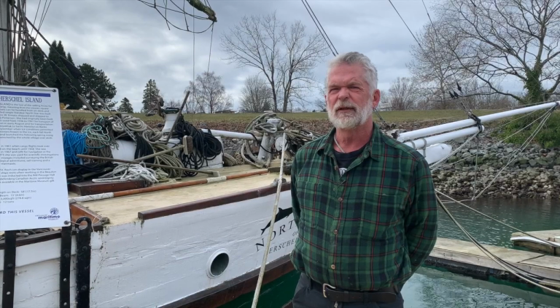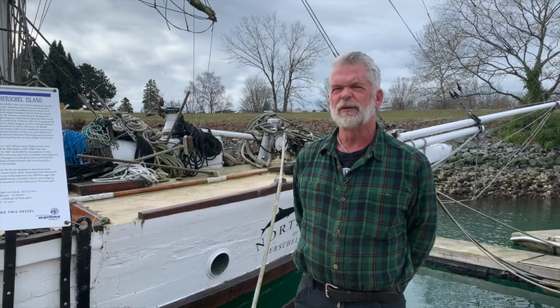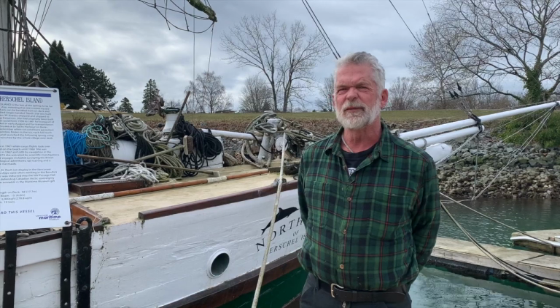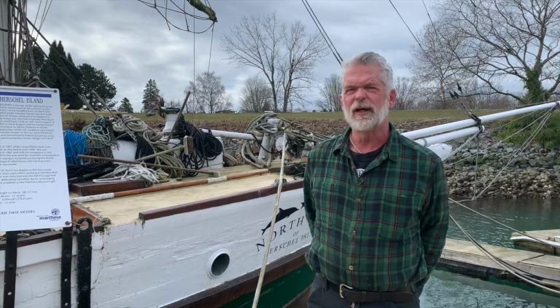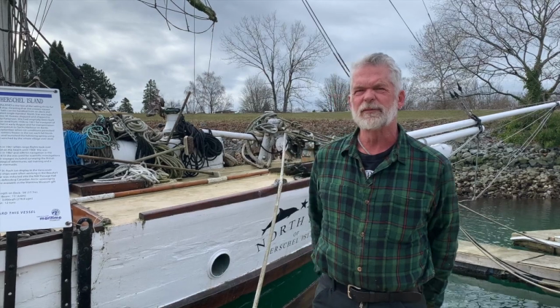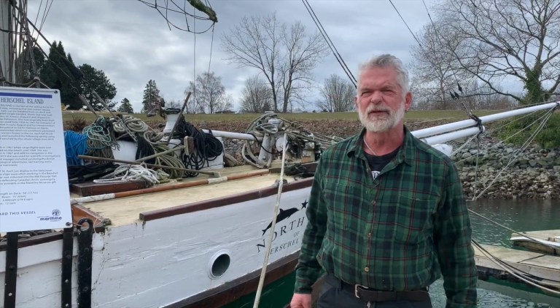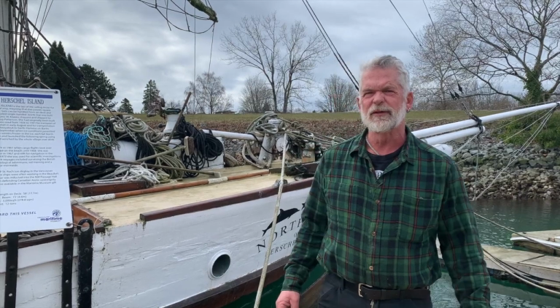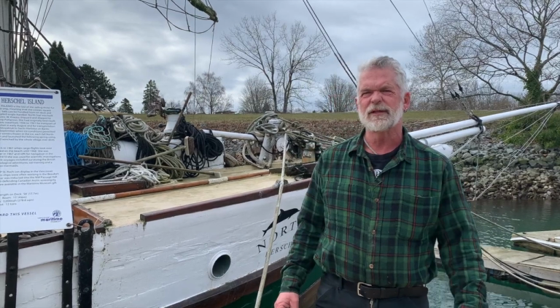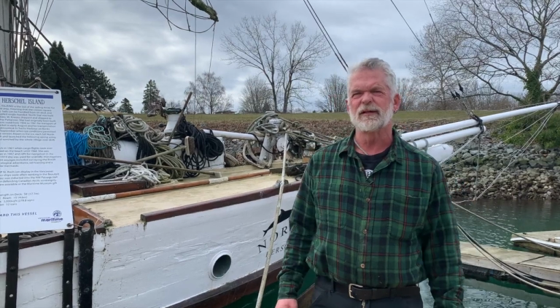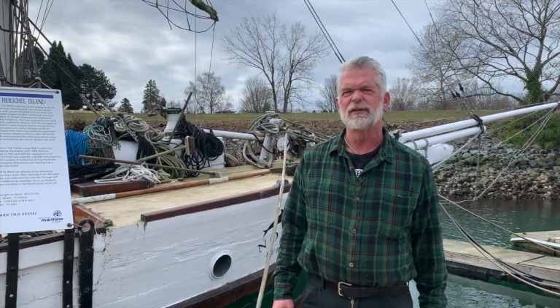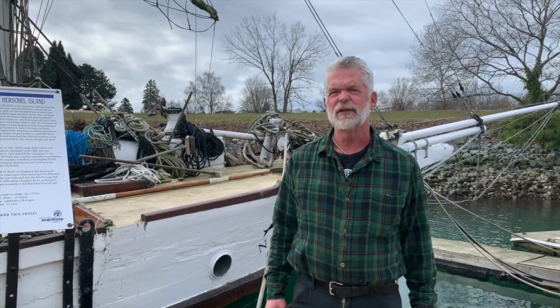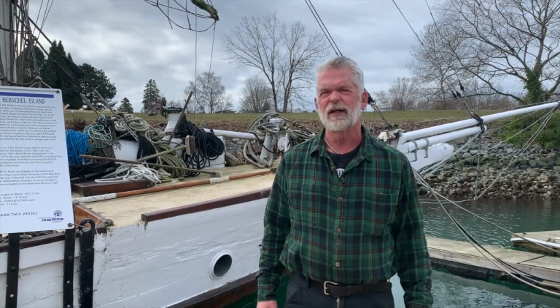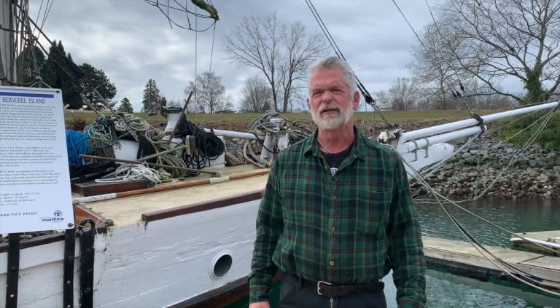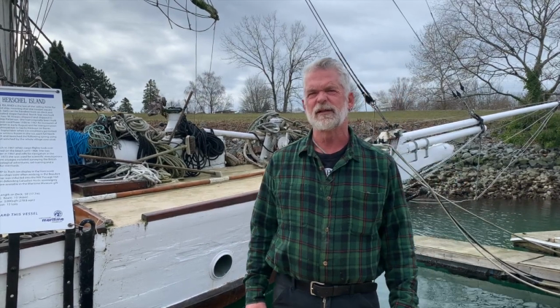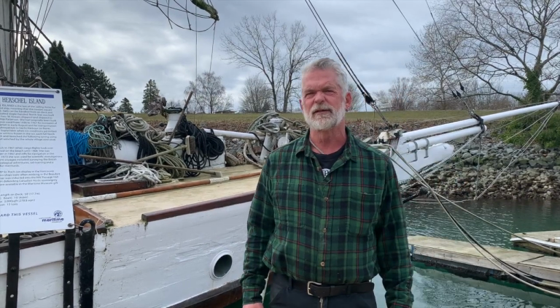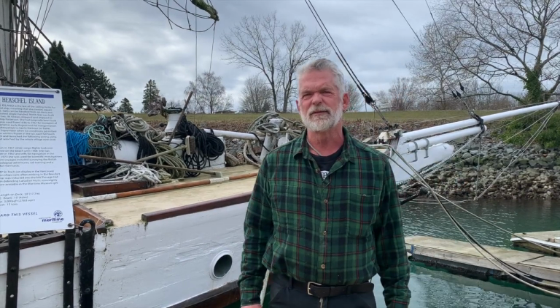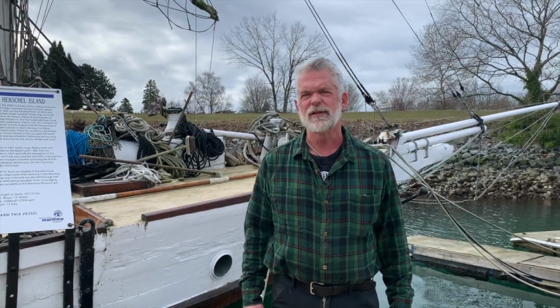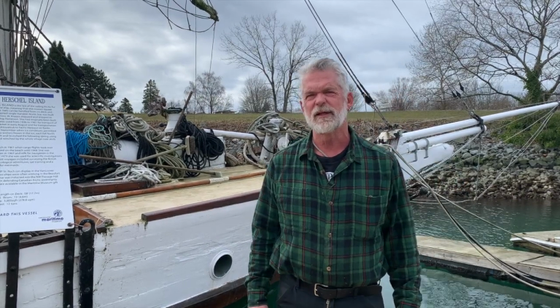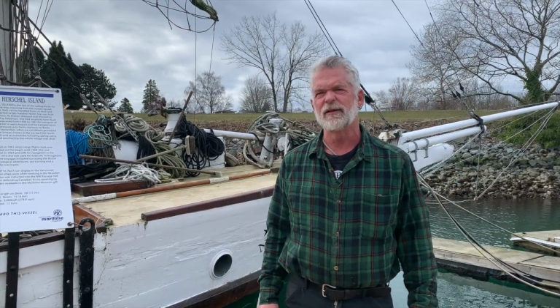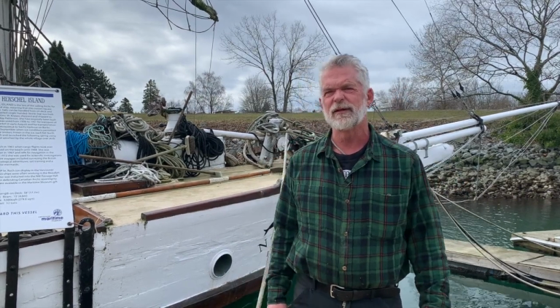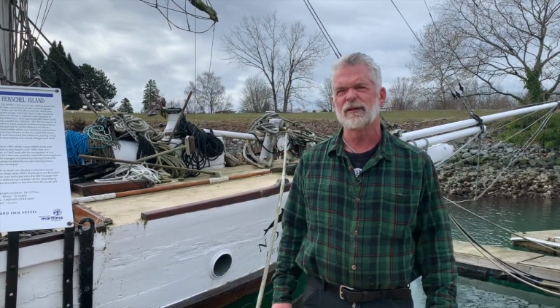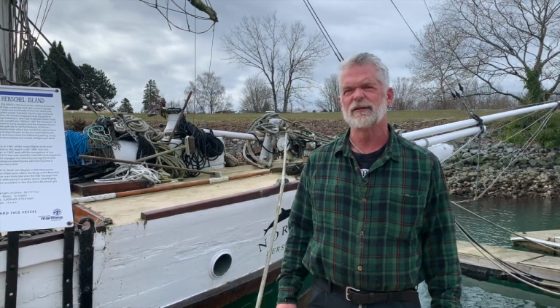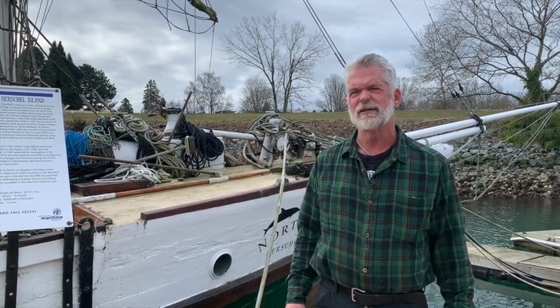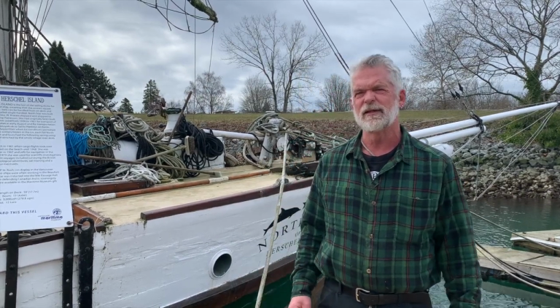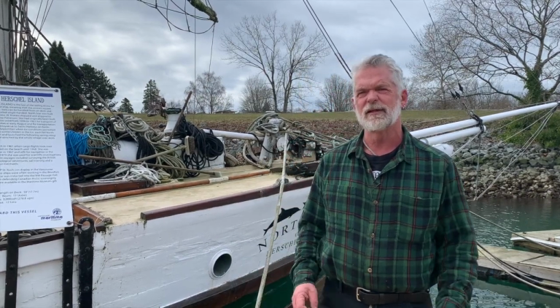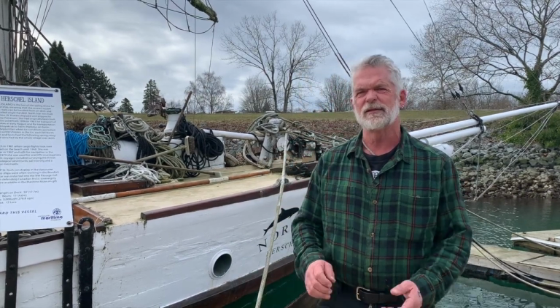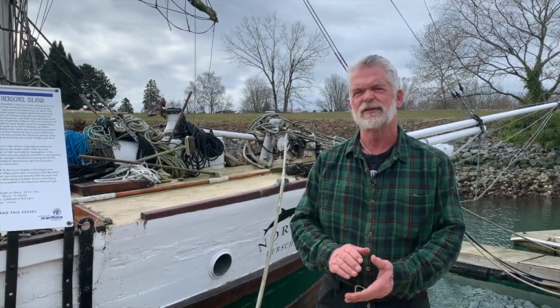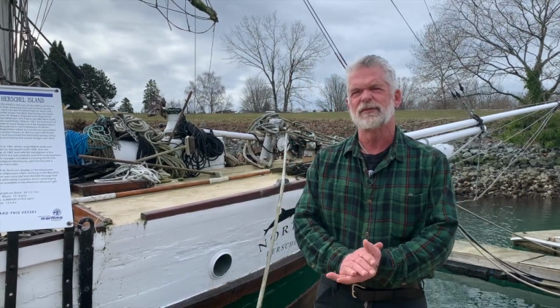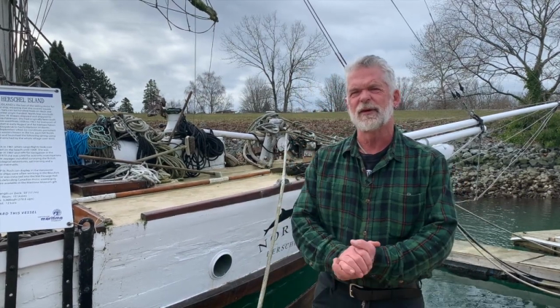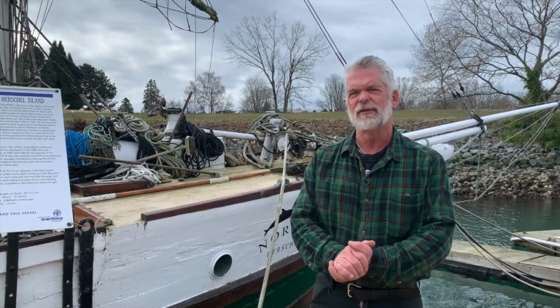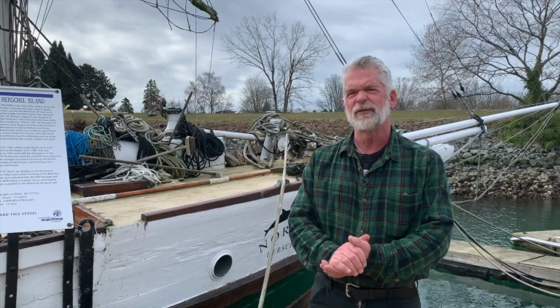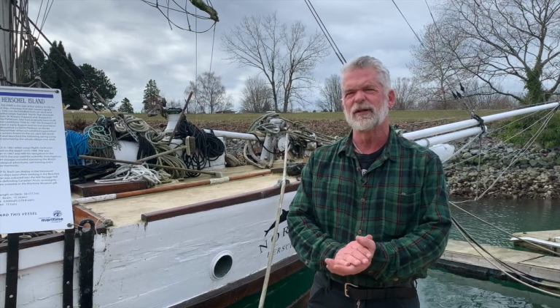Welcome back aboard North Star of Herschel Island. We're just standing on the dock and you can see the nice shot of her bow from here.